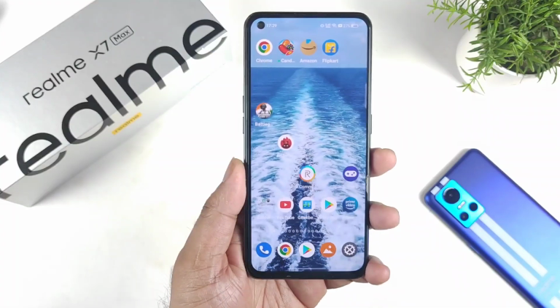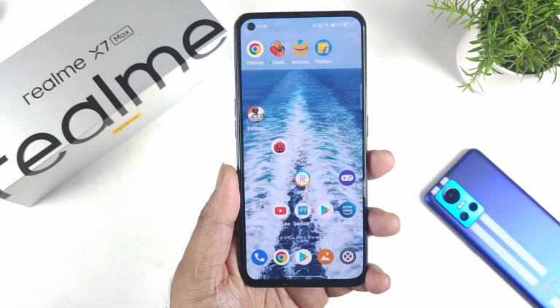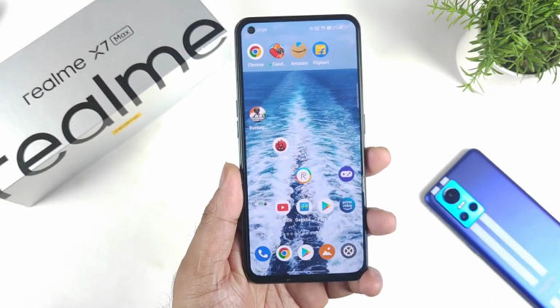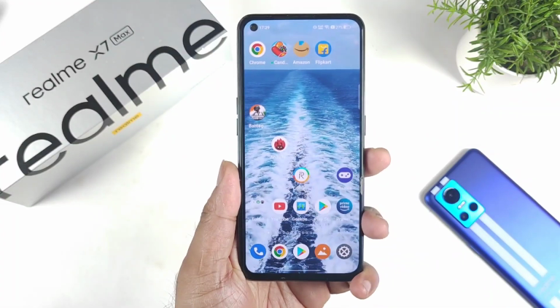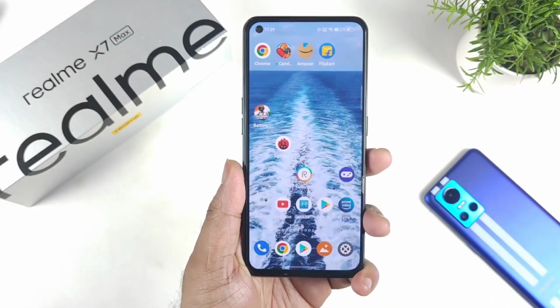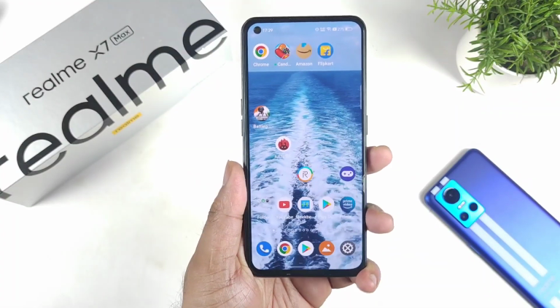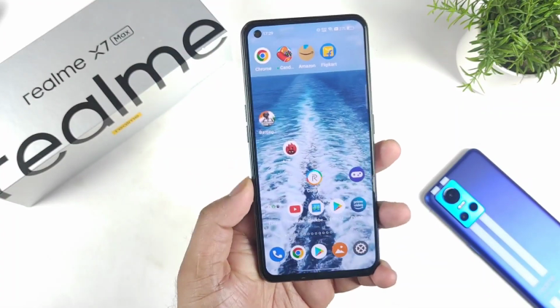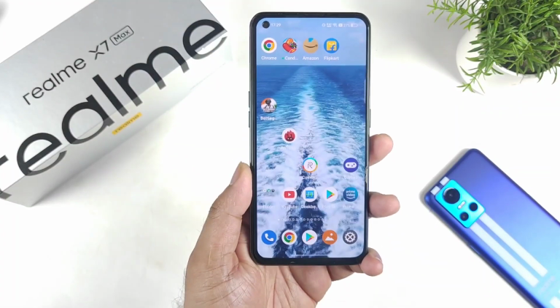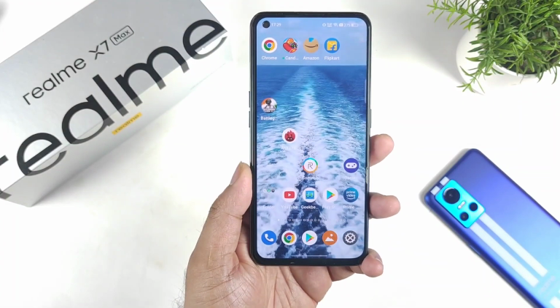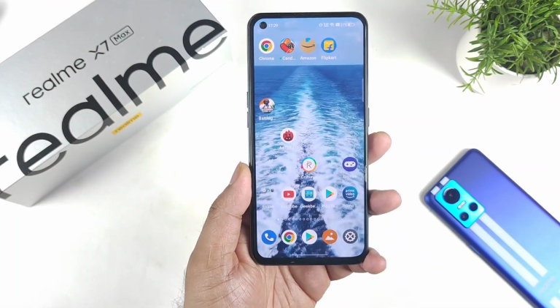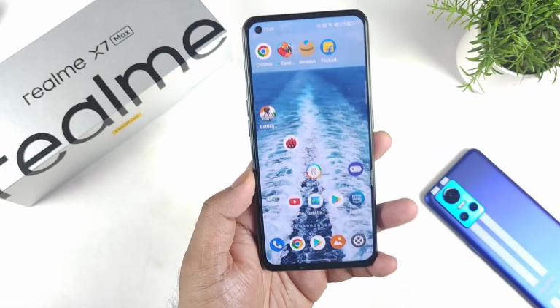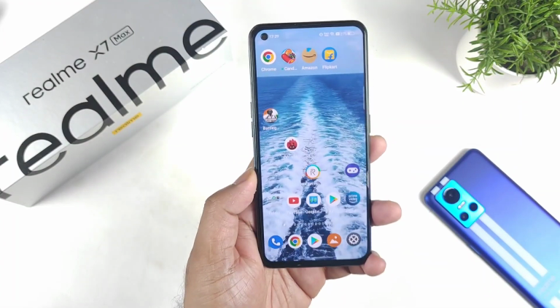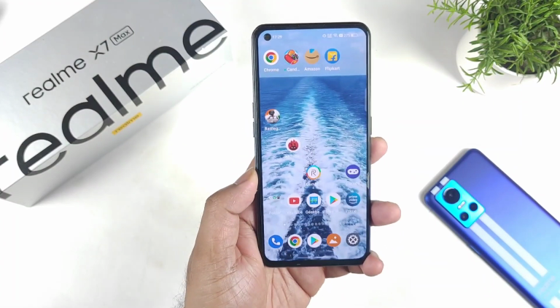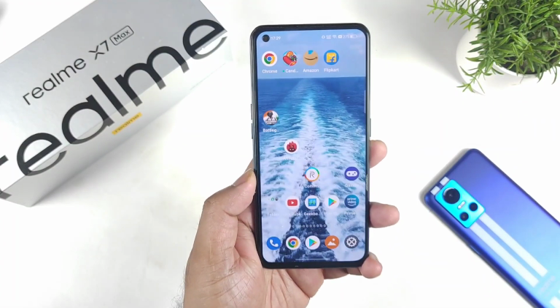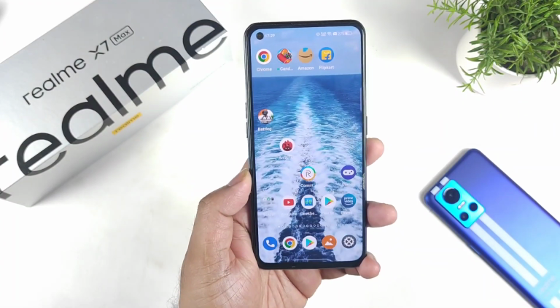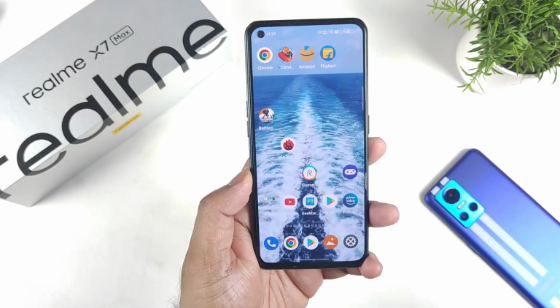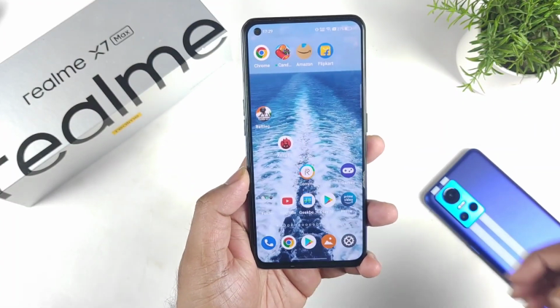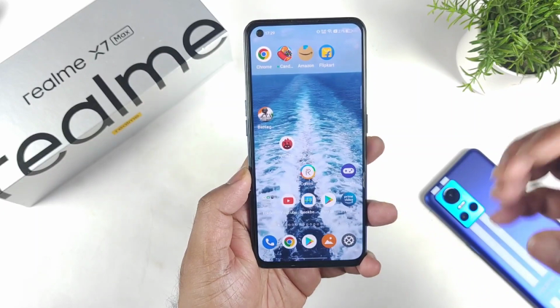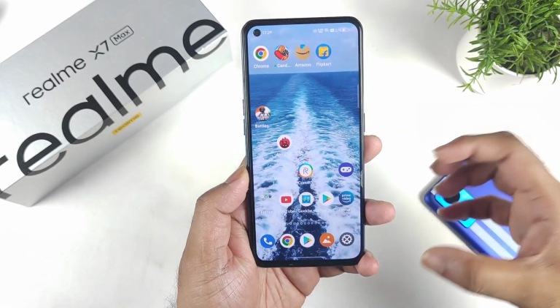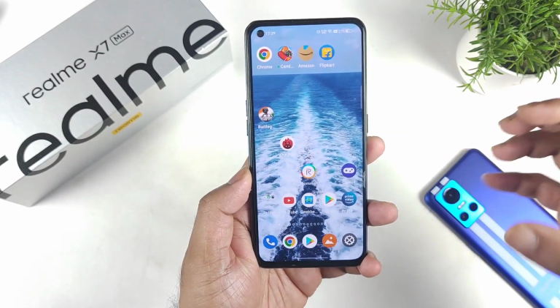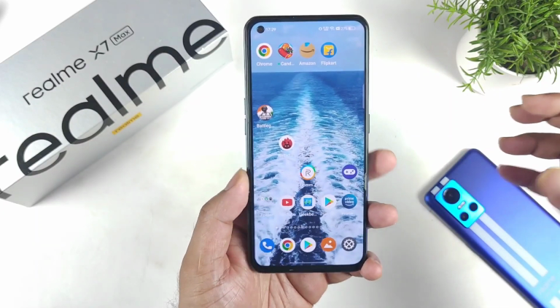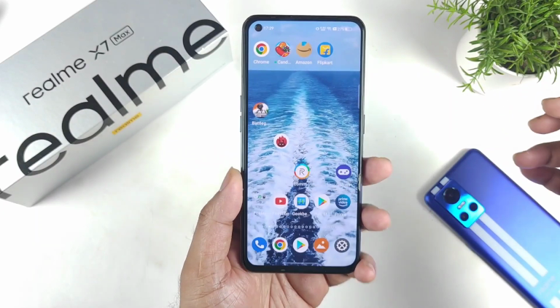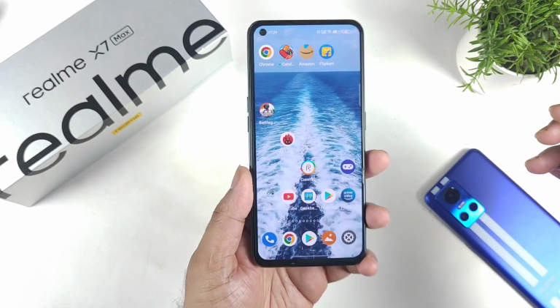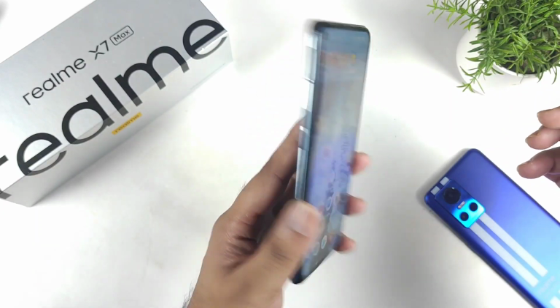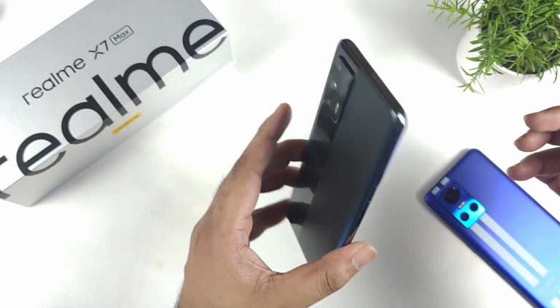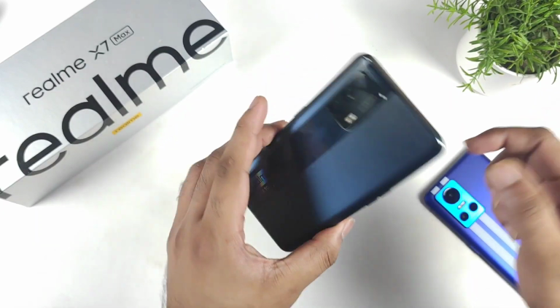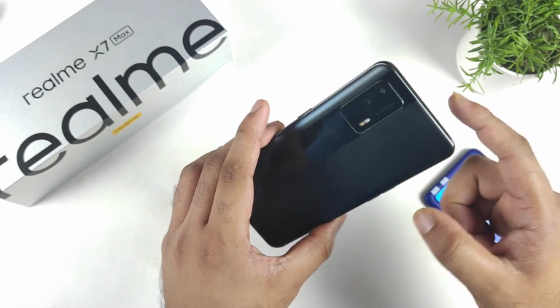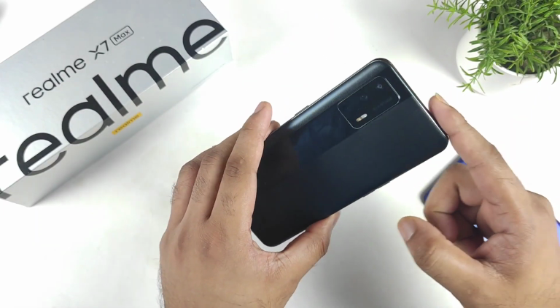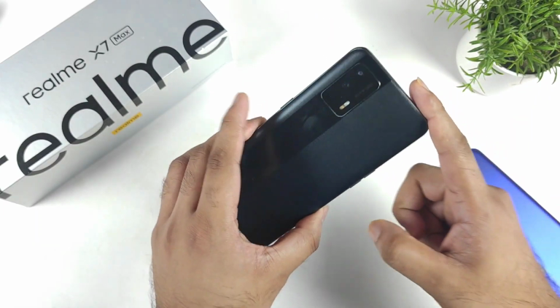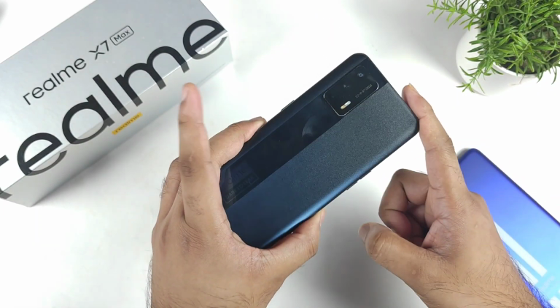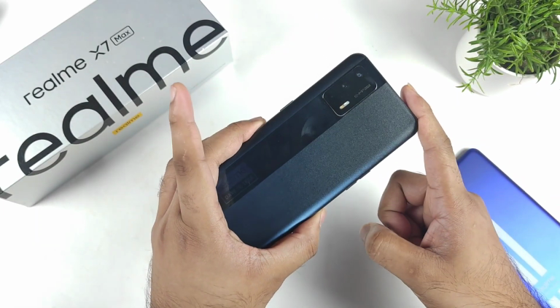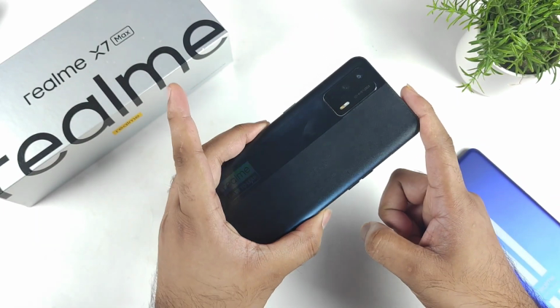Hi friends, welcome back to my channel SciTecher. In this video I am going to talk about the latest software update size and features in the Realme X and Max device.